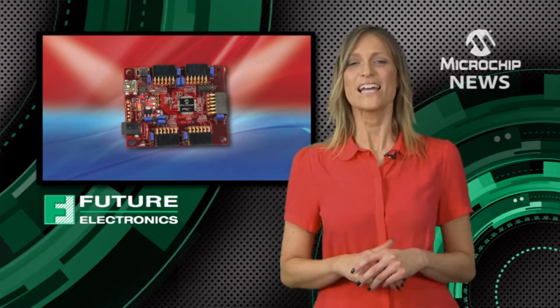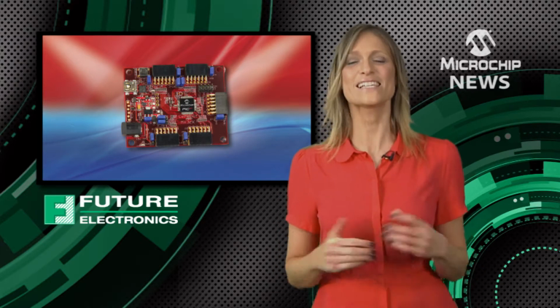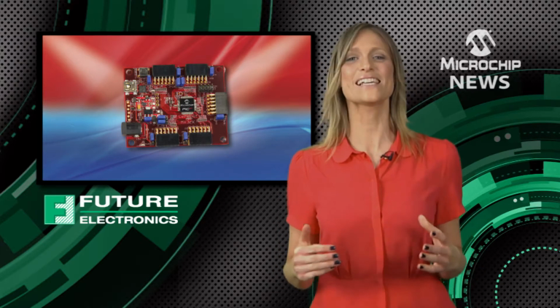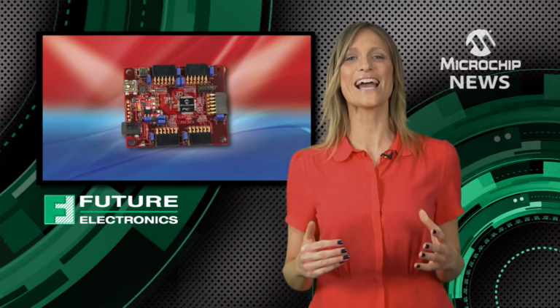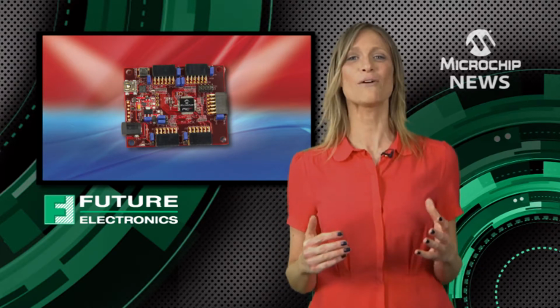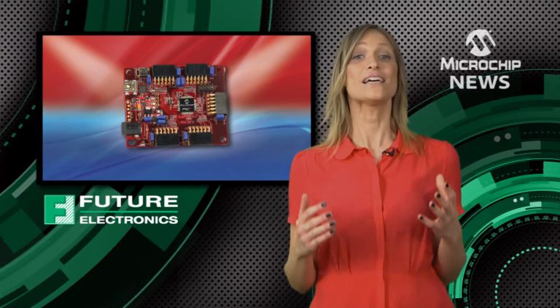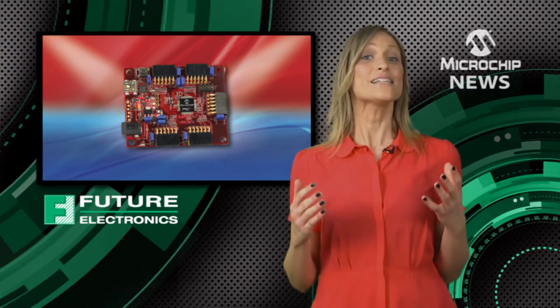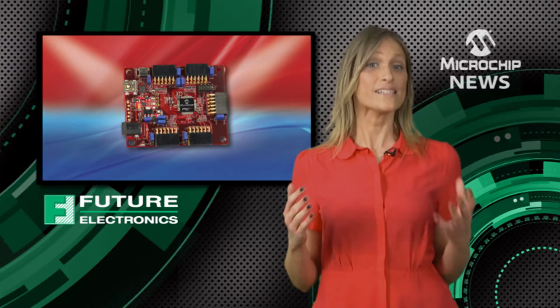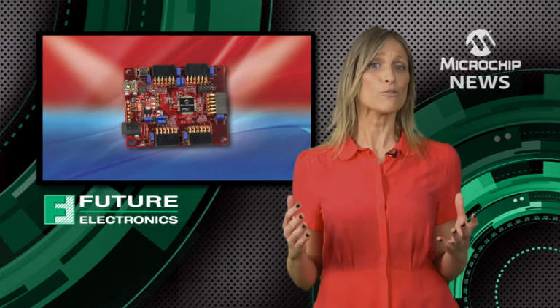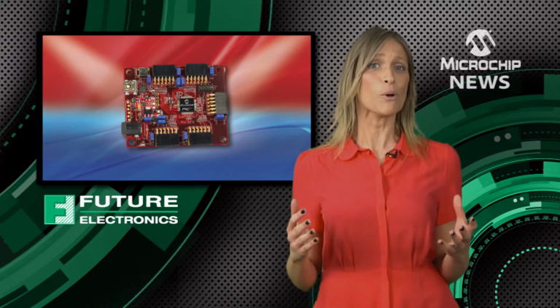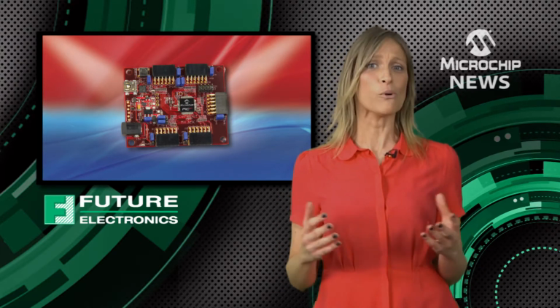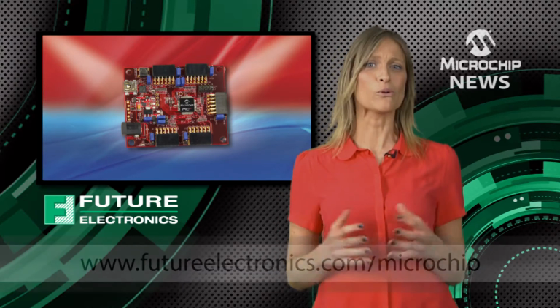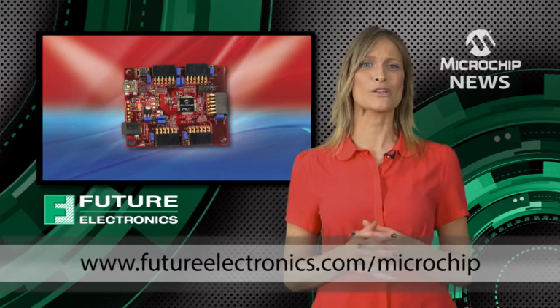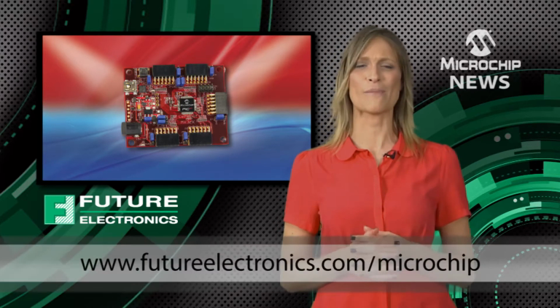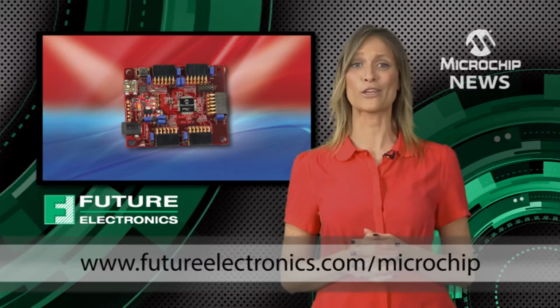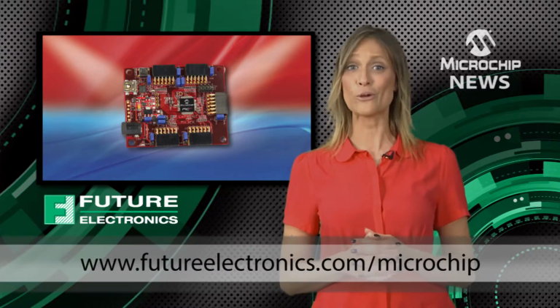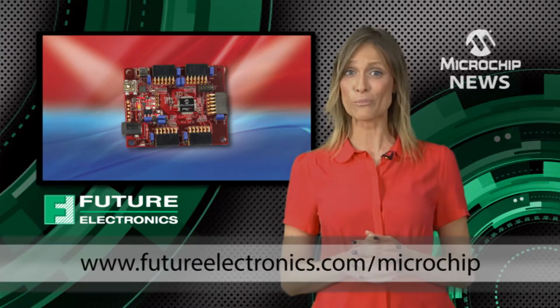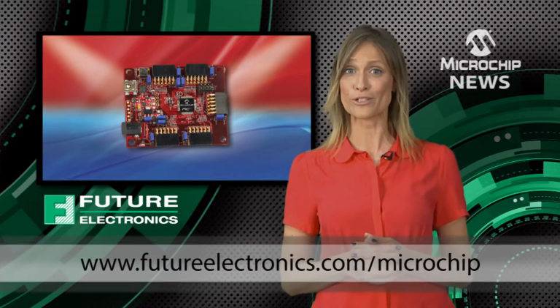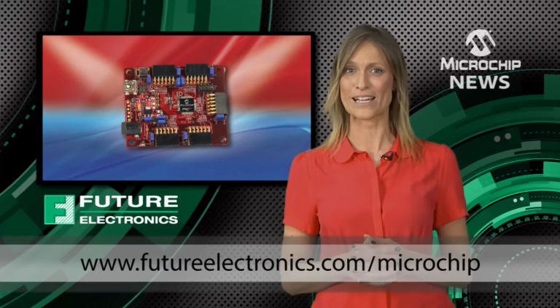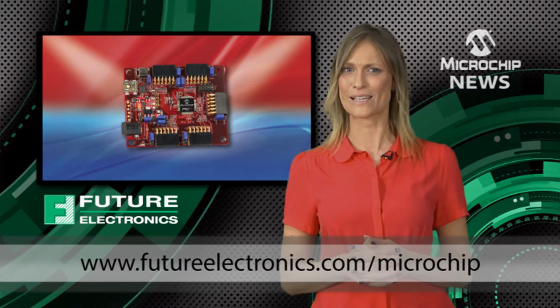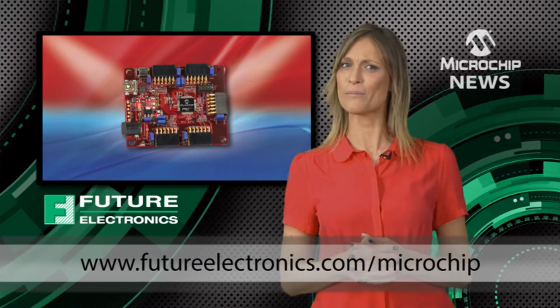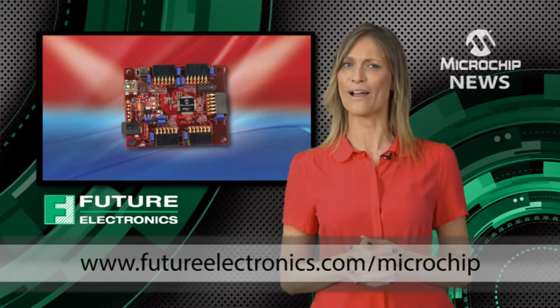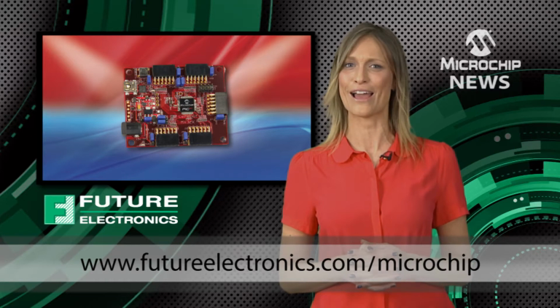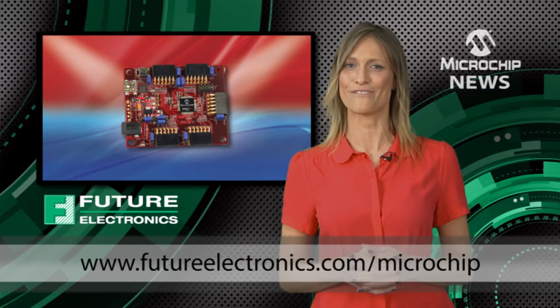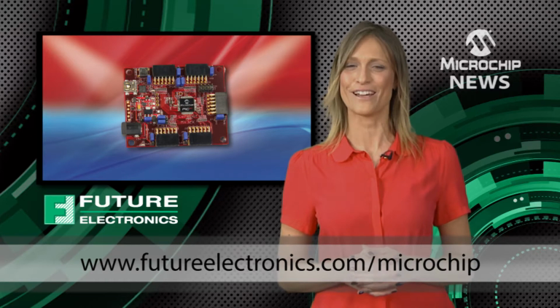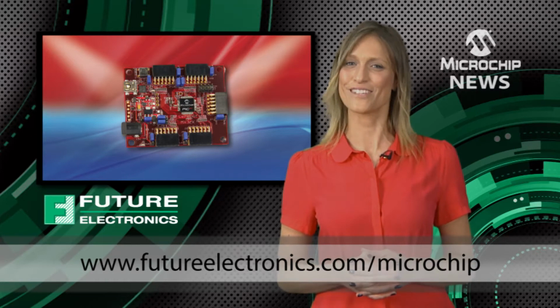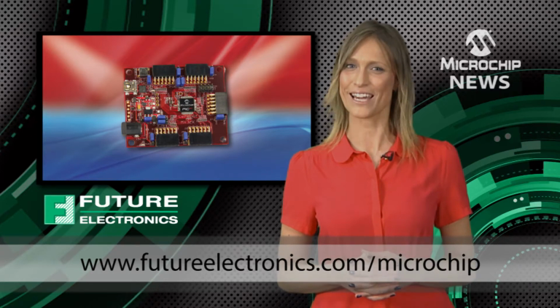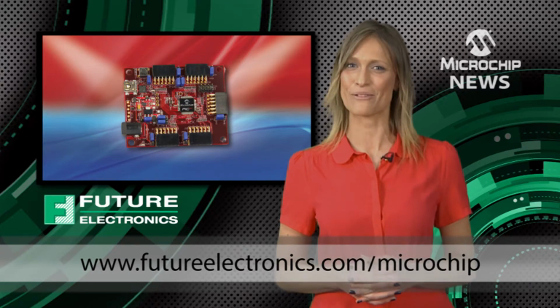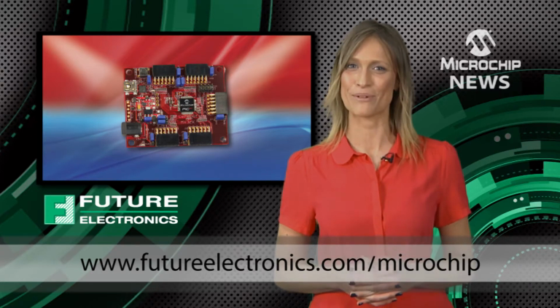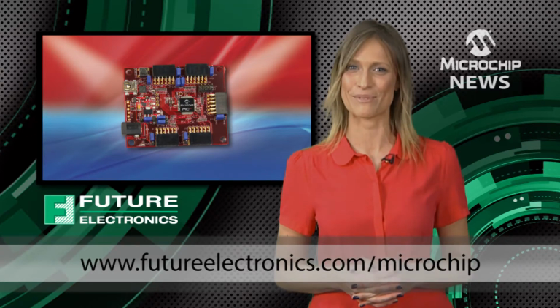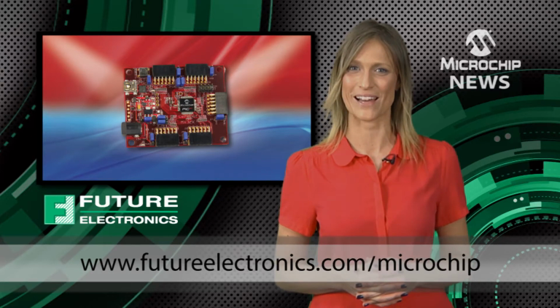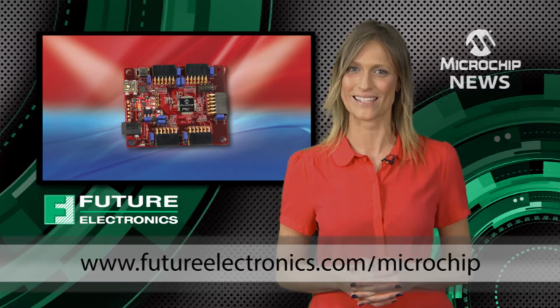To see how a Cerebot board could make your project come alive, check out the website.